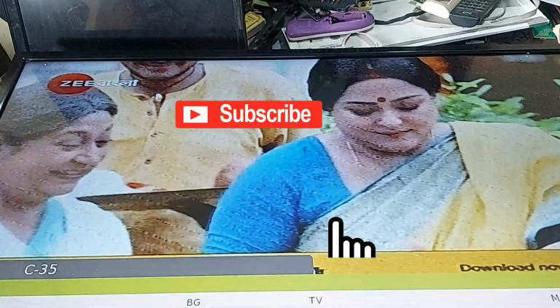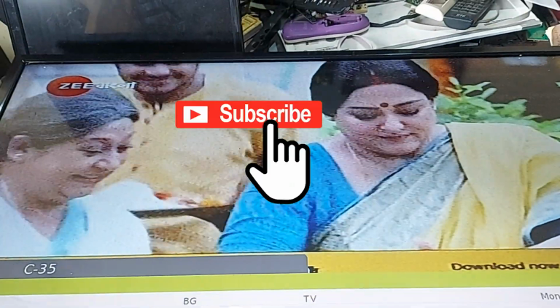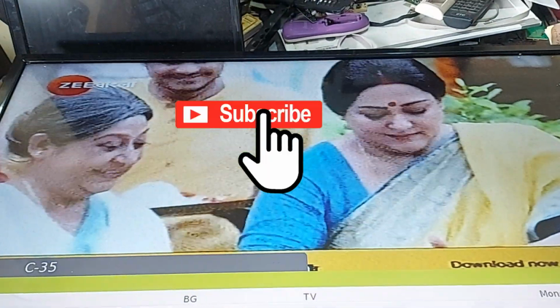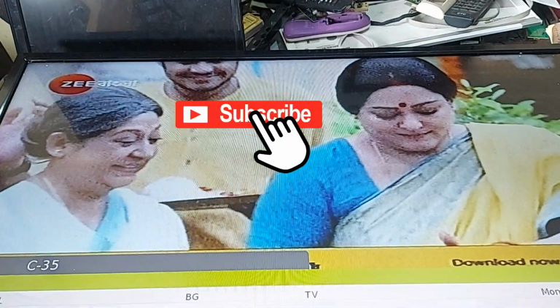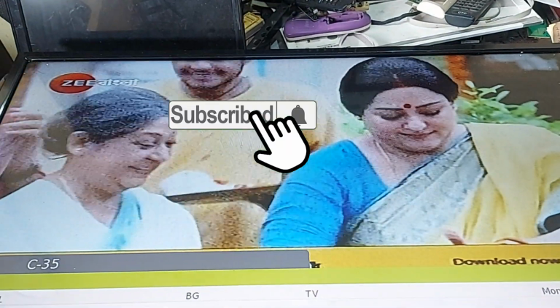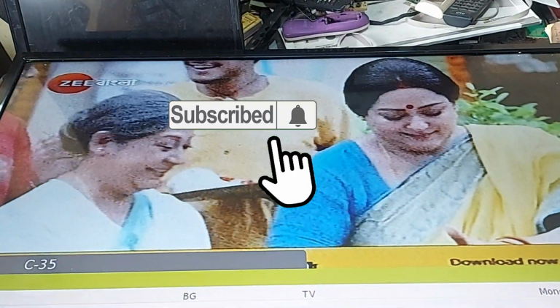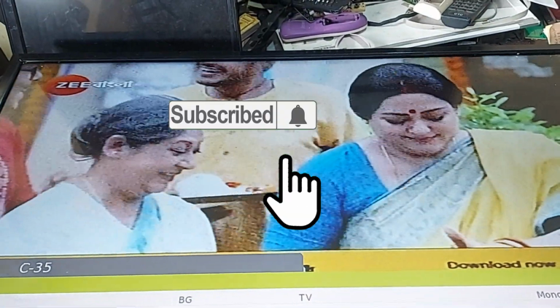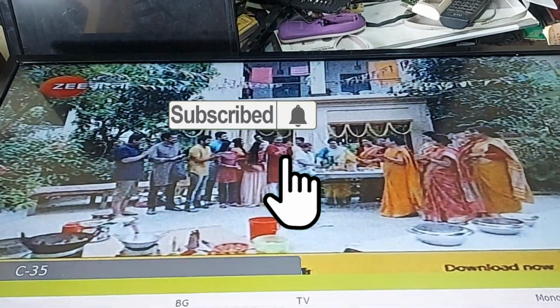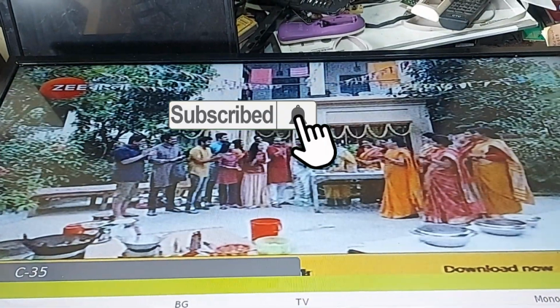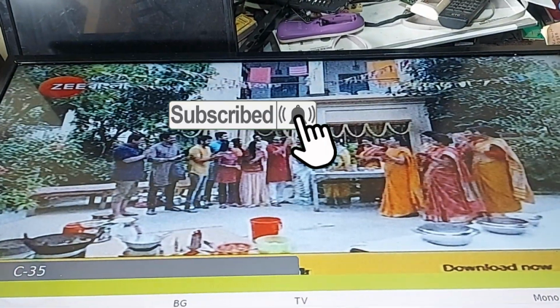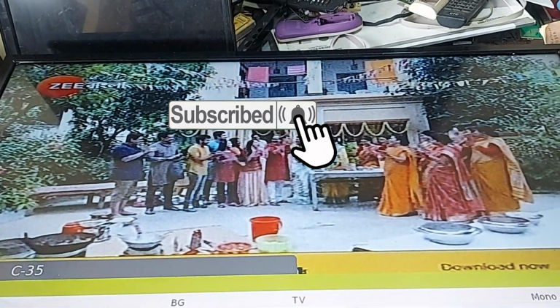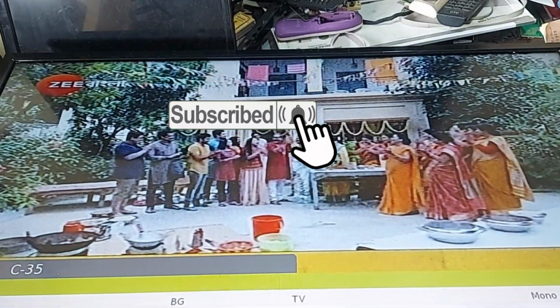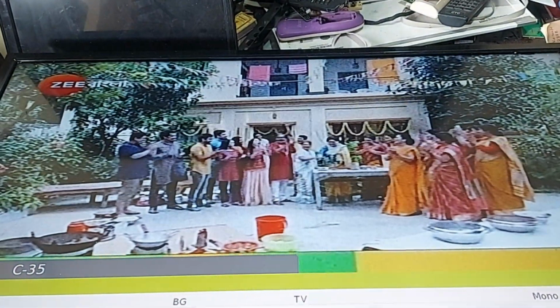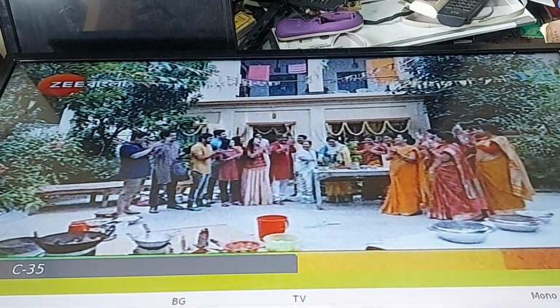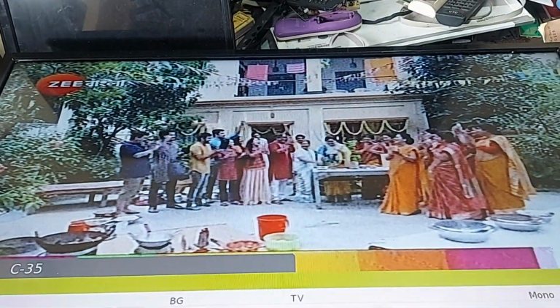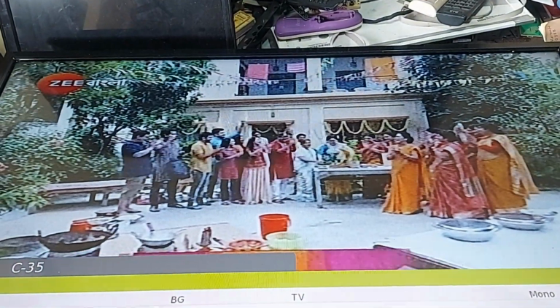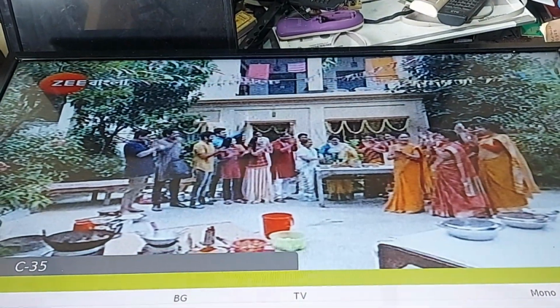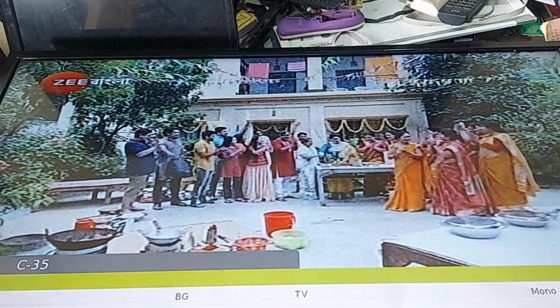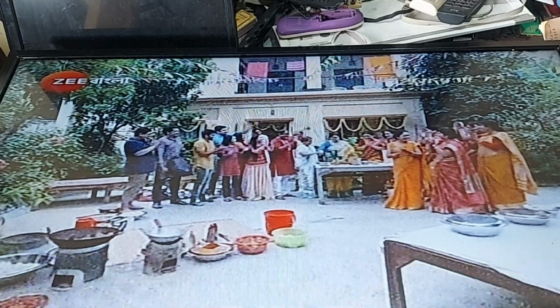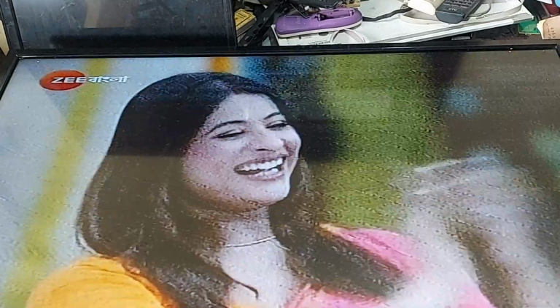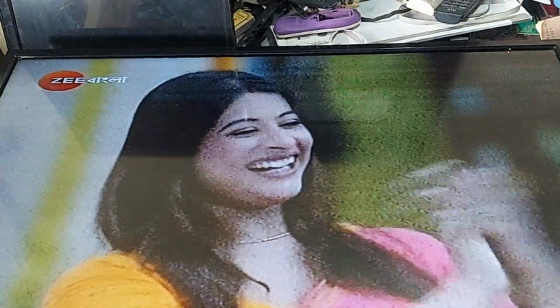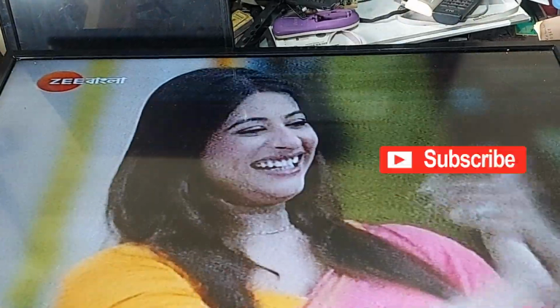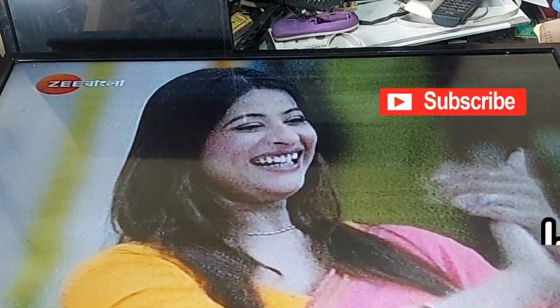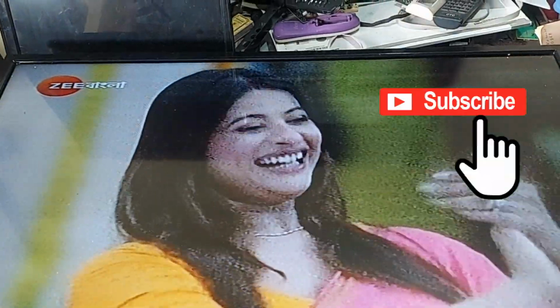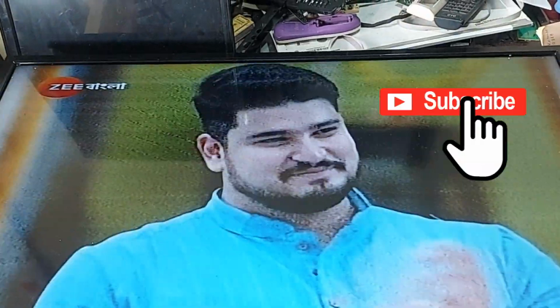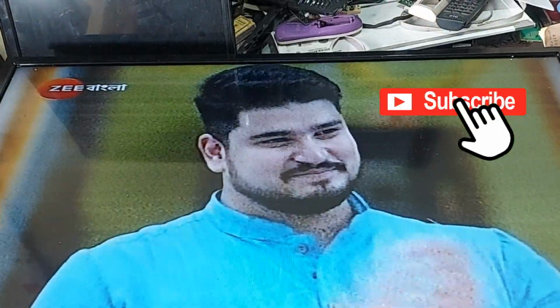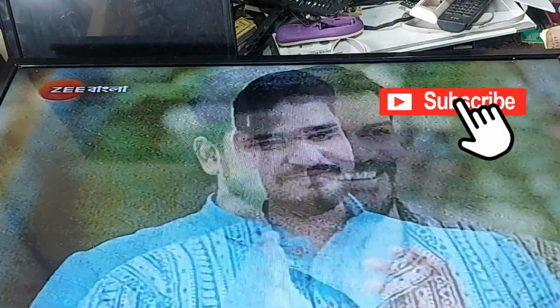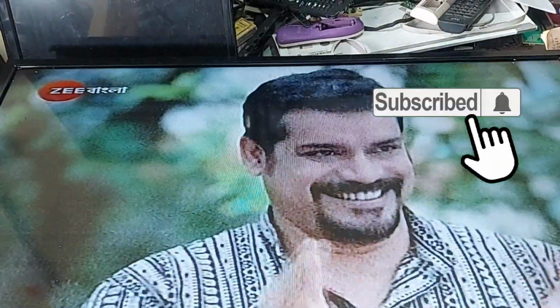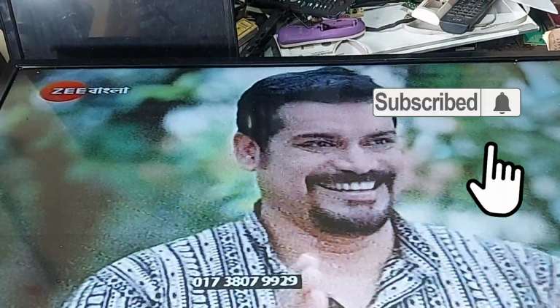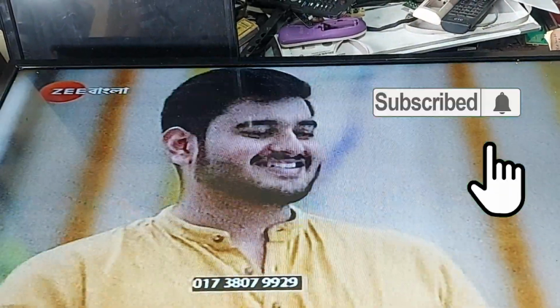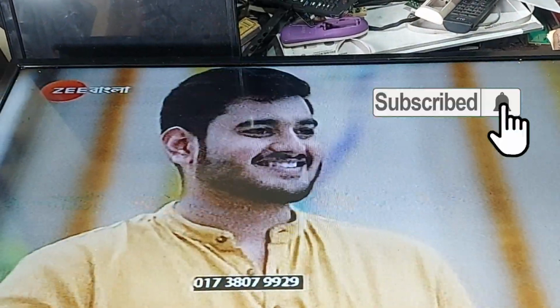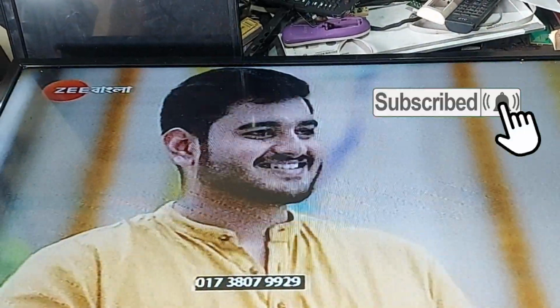Dear friends, subscribe to the channel and press the bell button to get more videos. Like, comment, share please. Thank you so much.